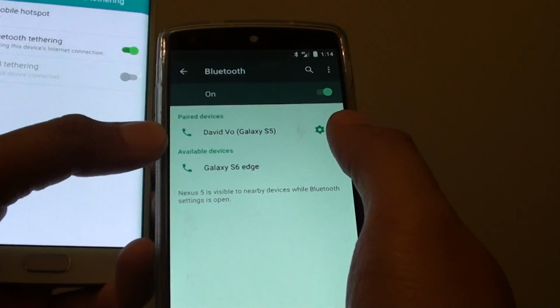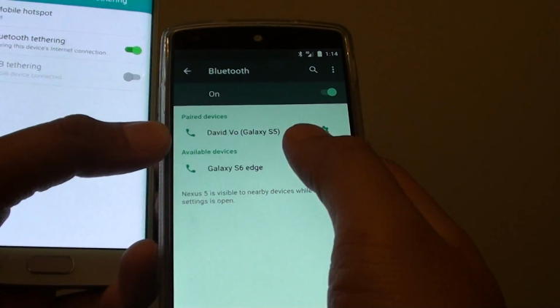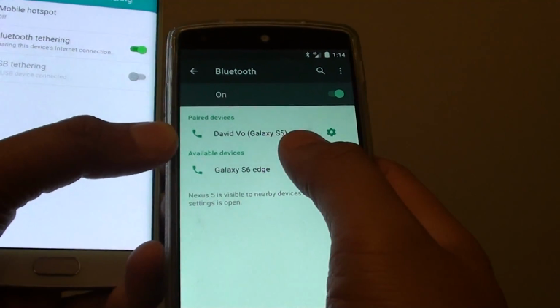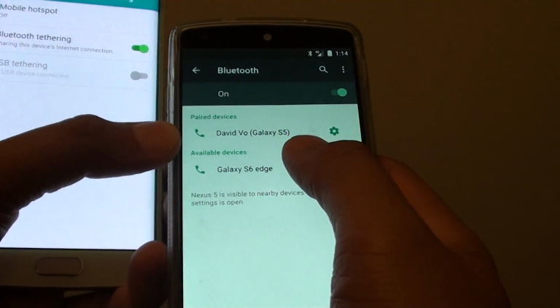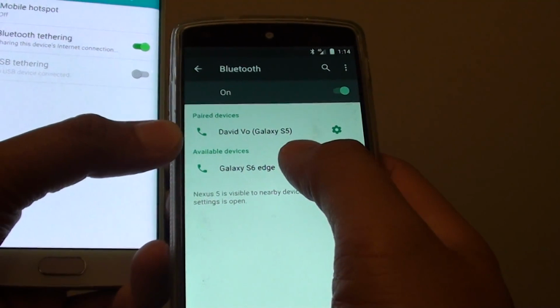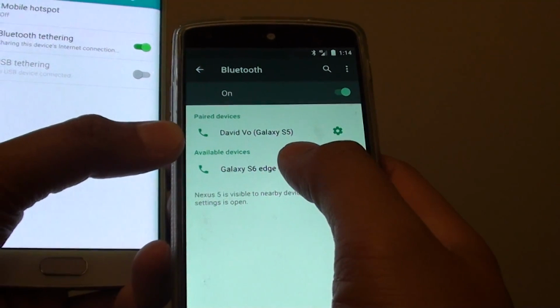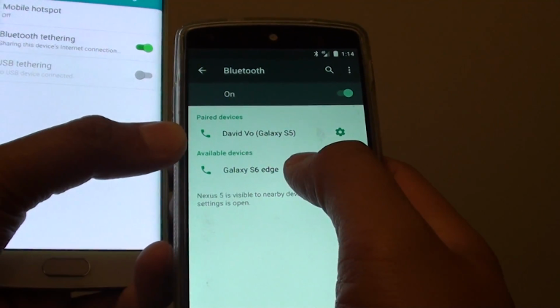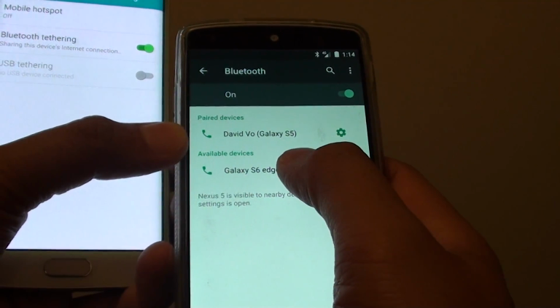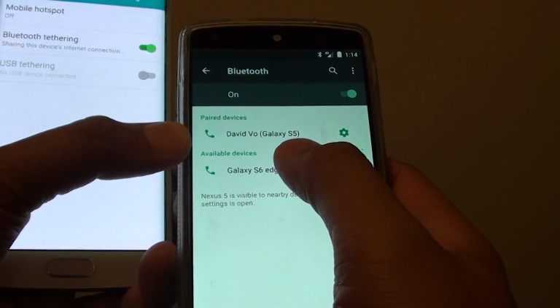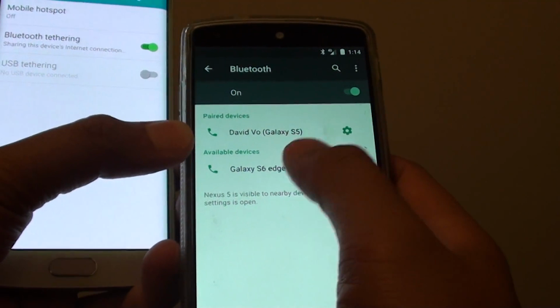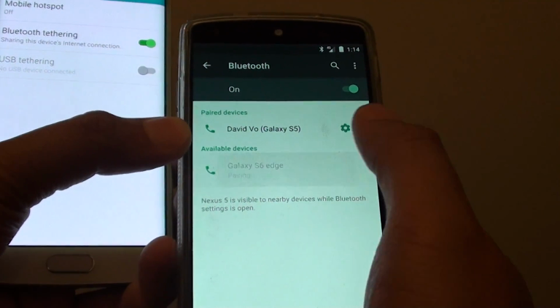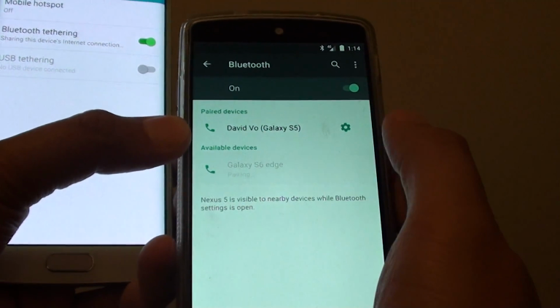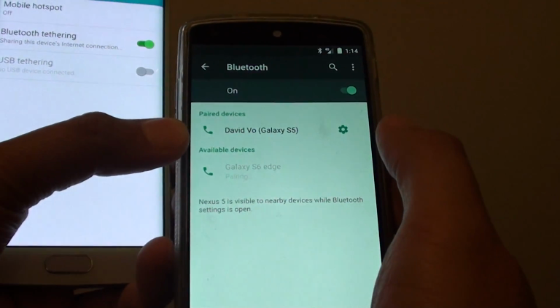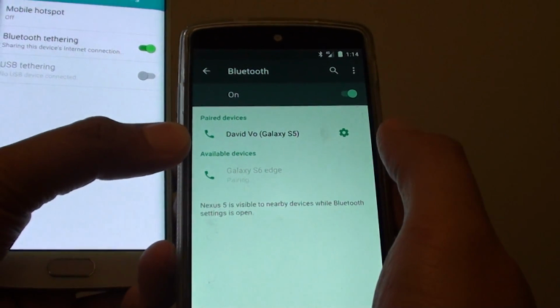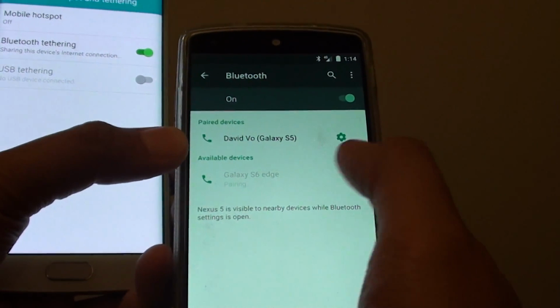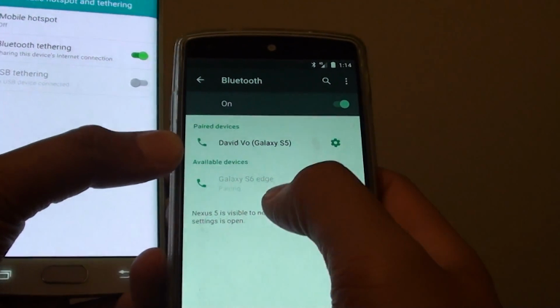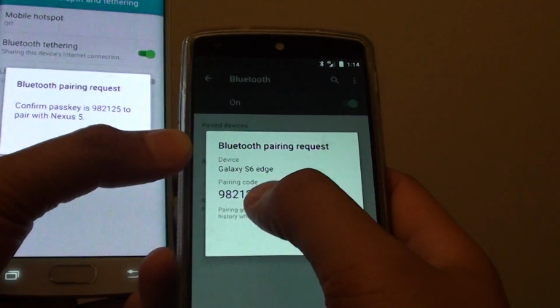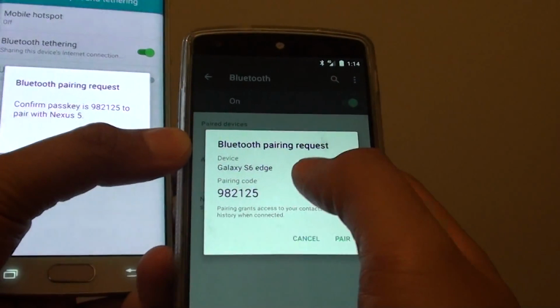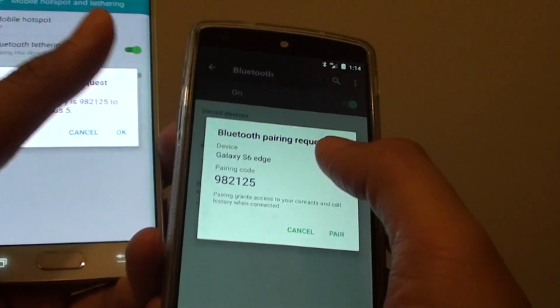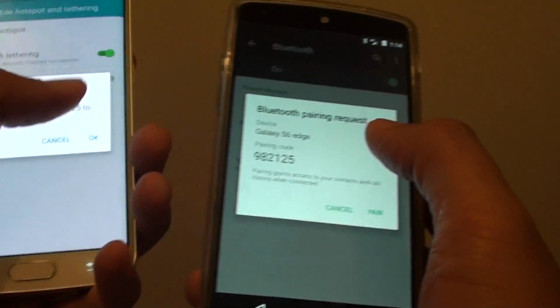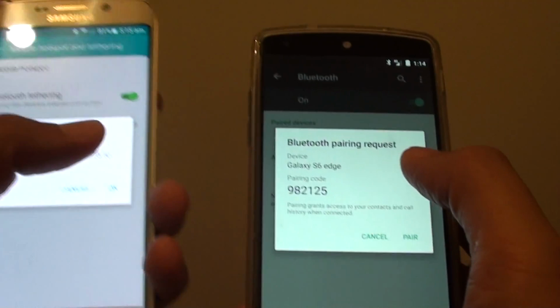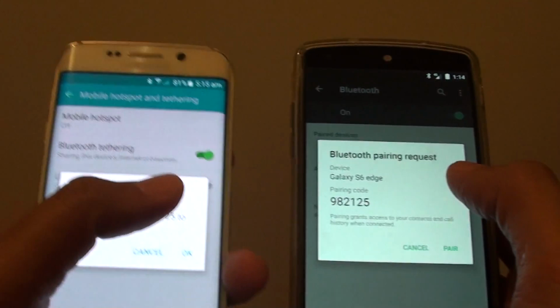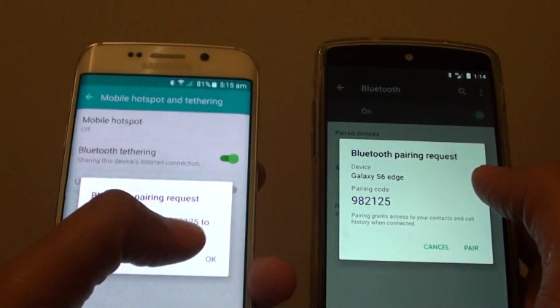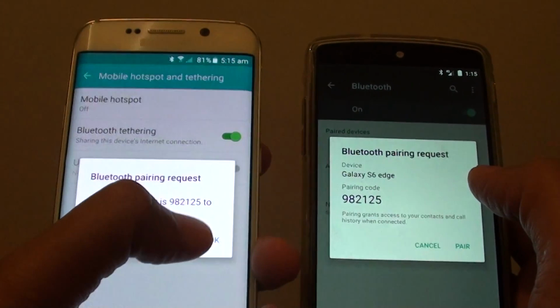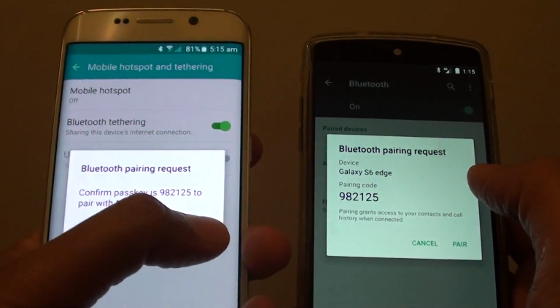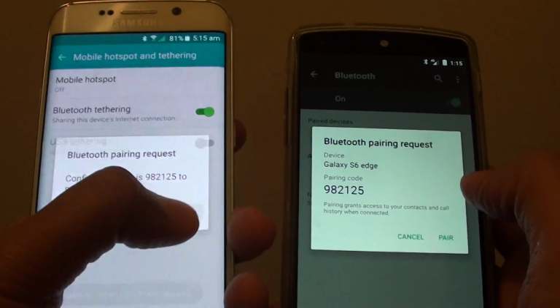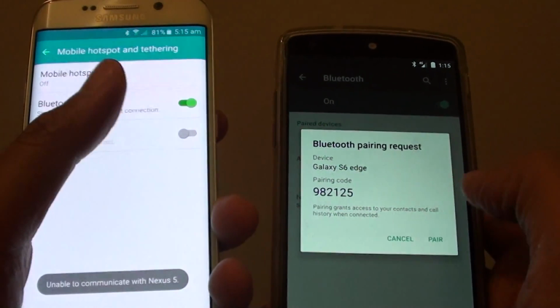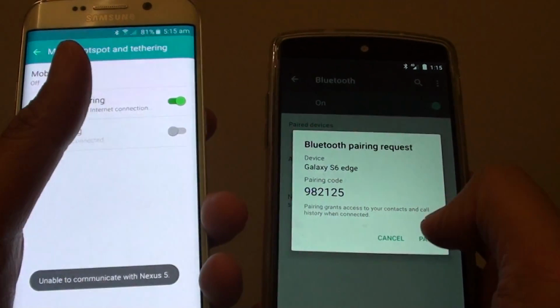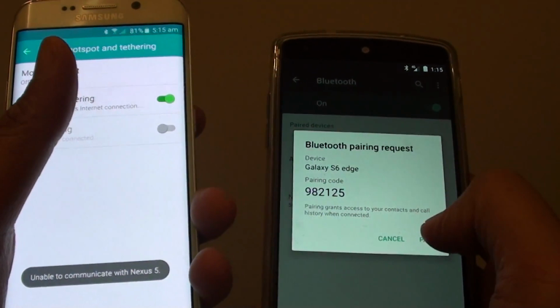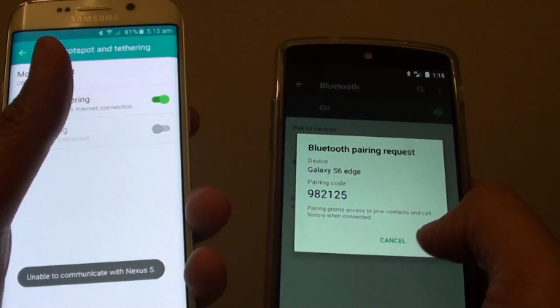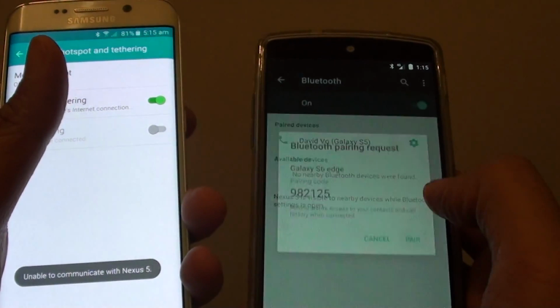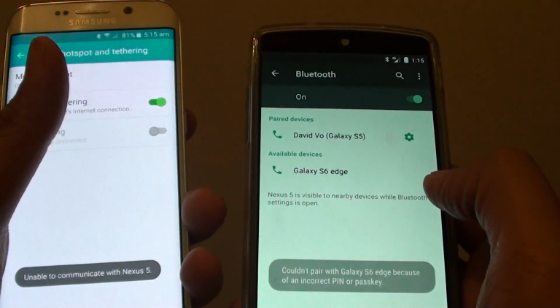Then I'll tap on the Galaxy S6 Edge, and this will try to pair. So I'm going to pair it now. Pair.